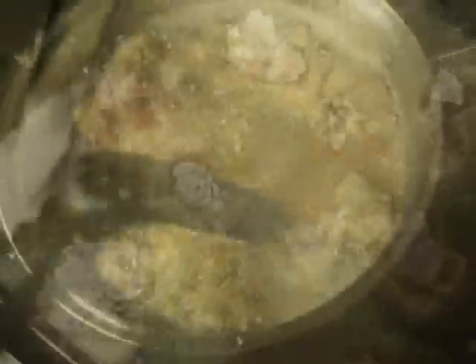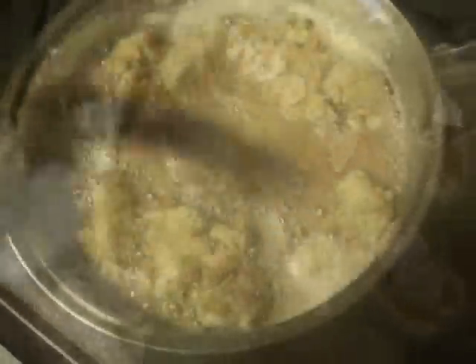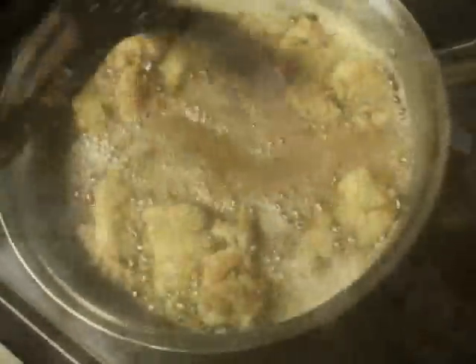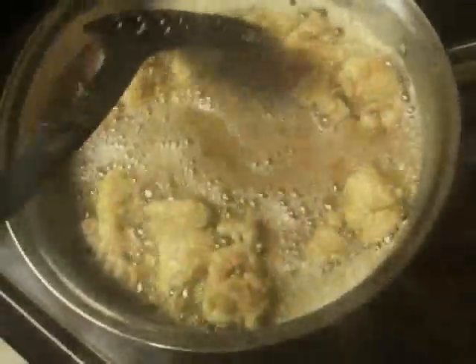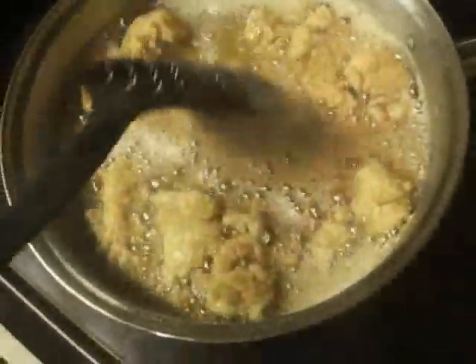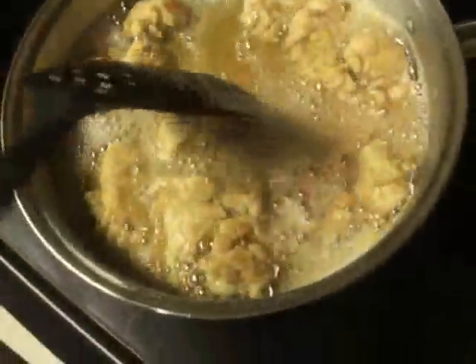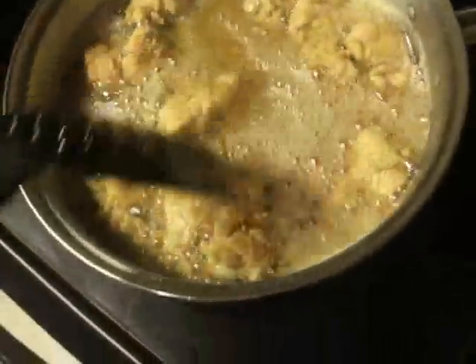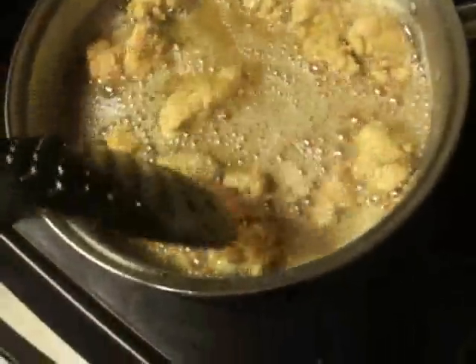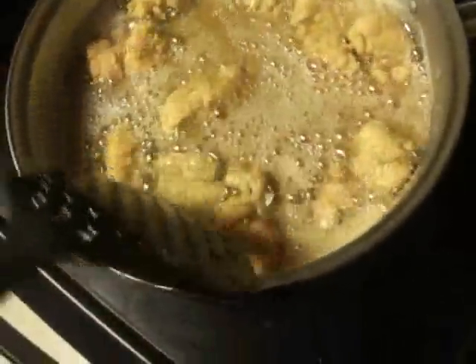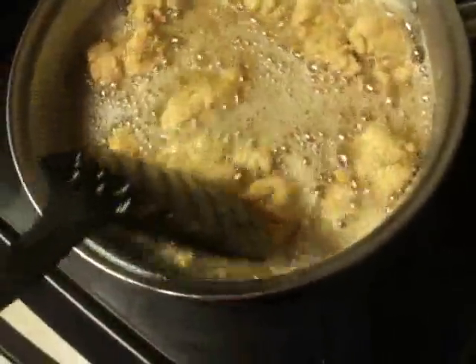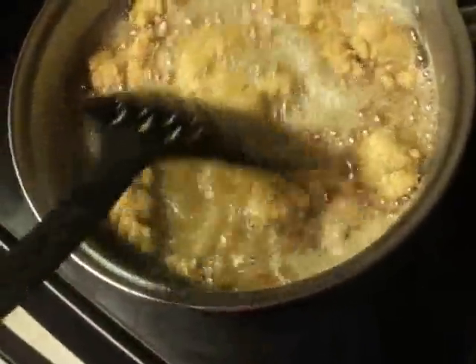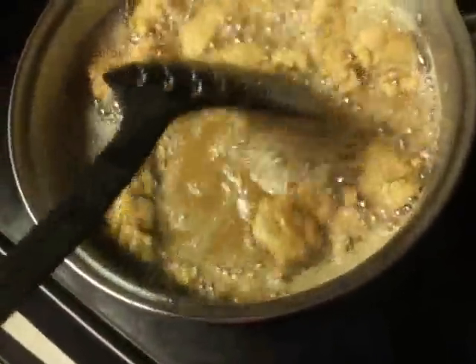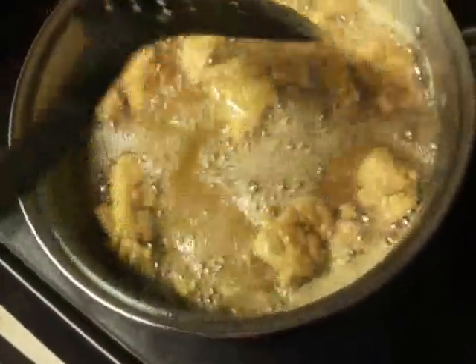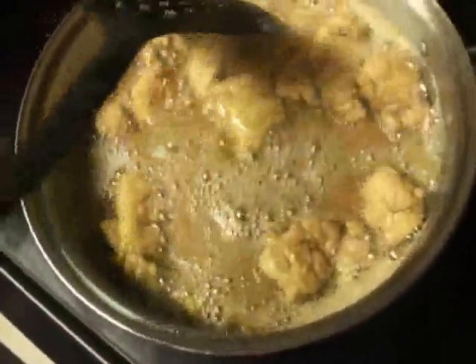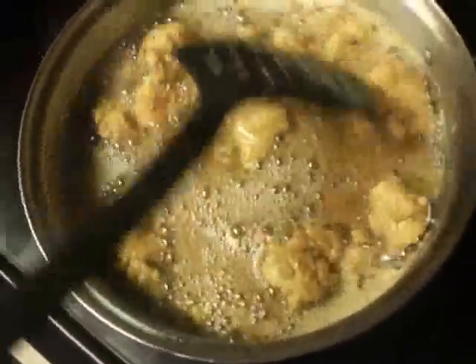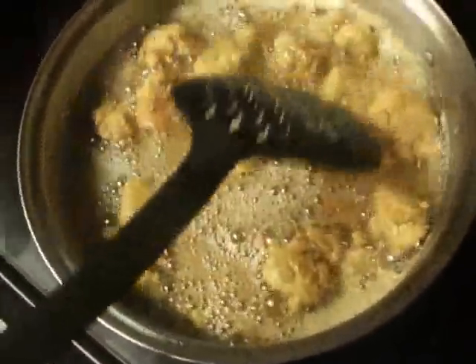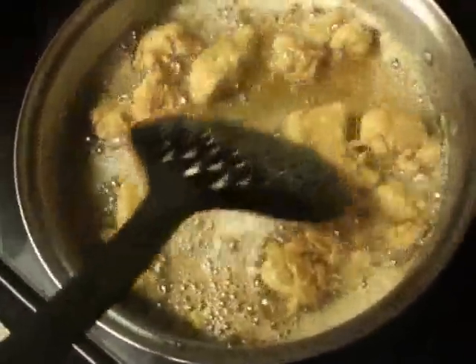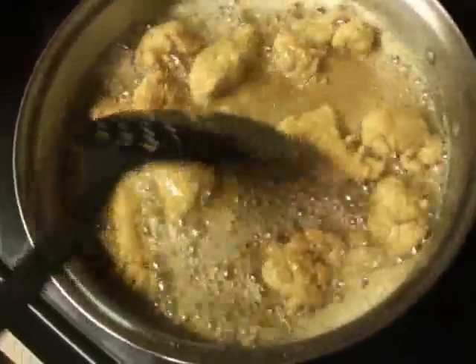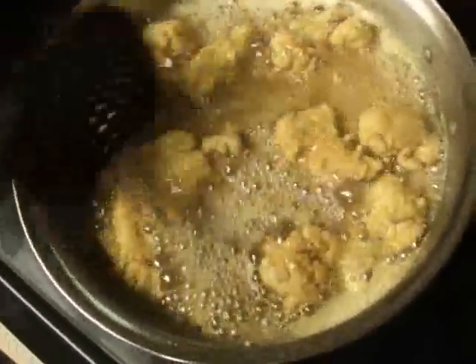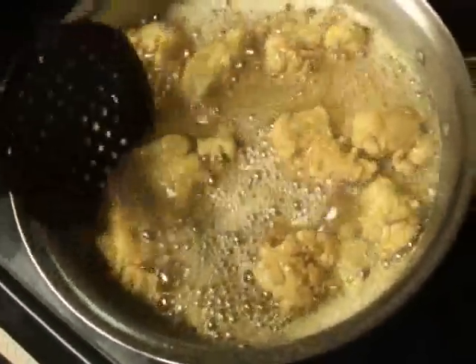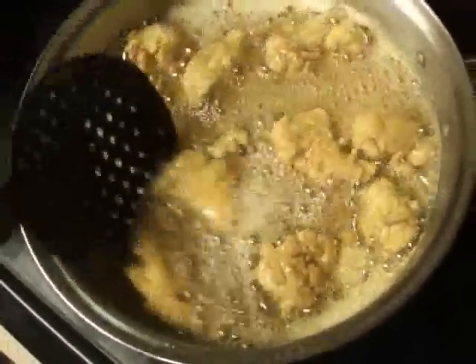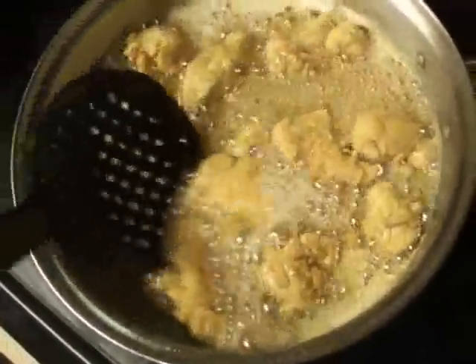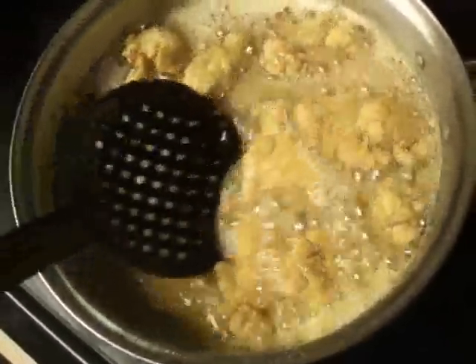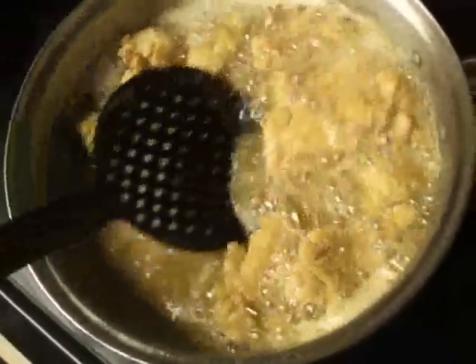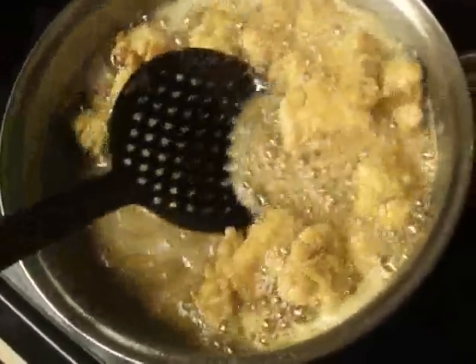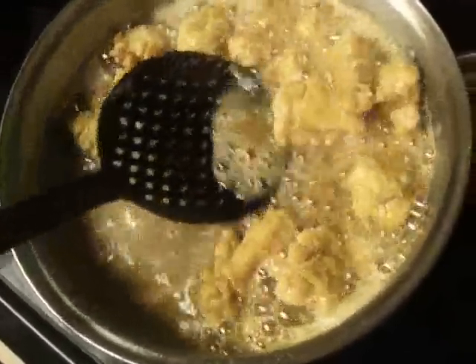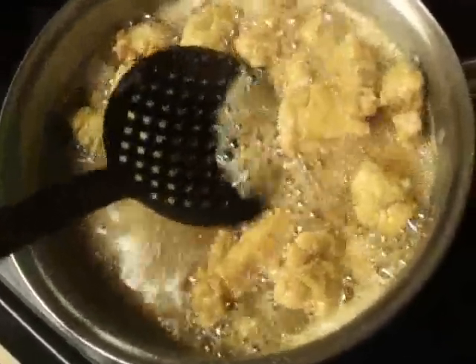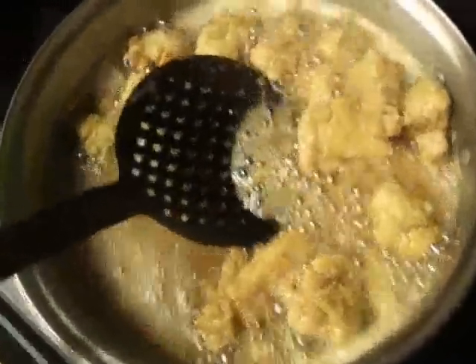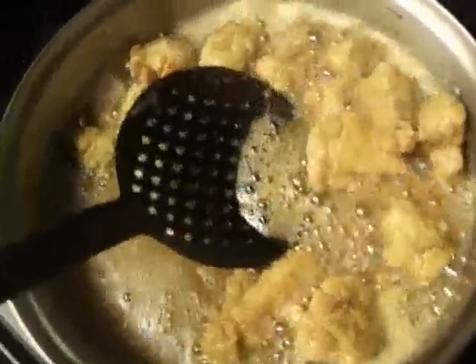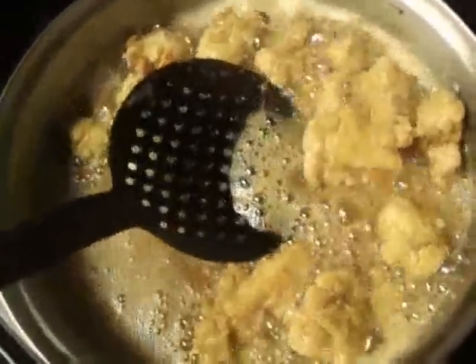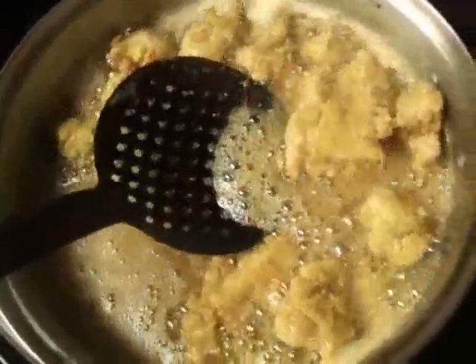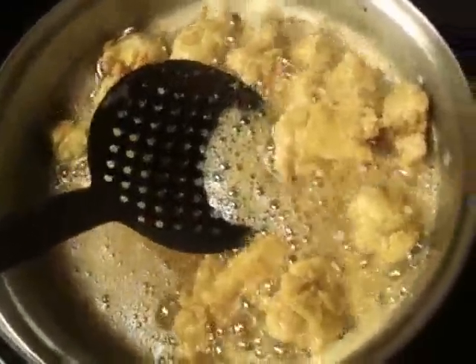So this is how the chicken is looking so far. This is how it should look — golden brown.